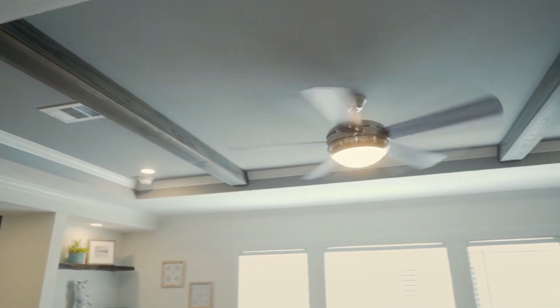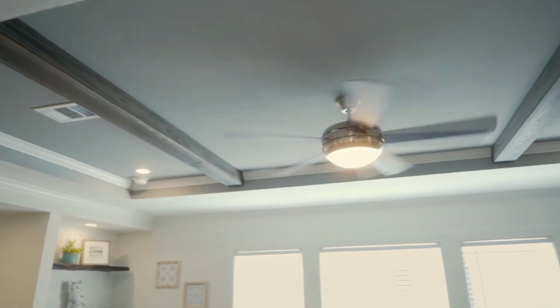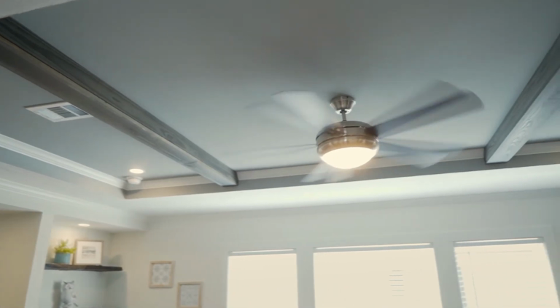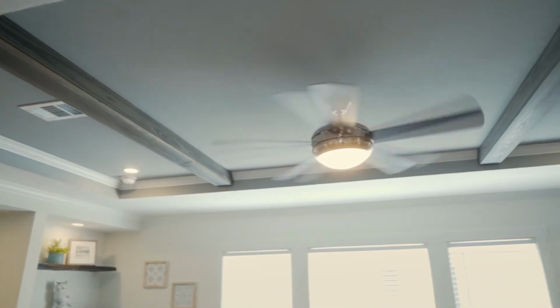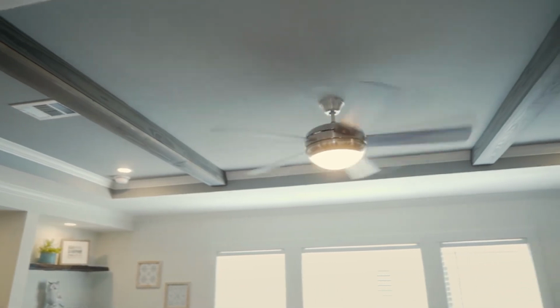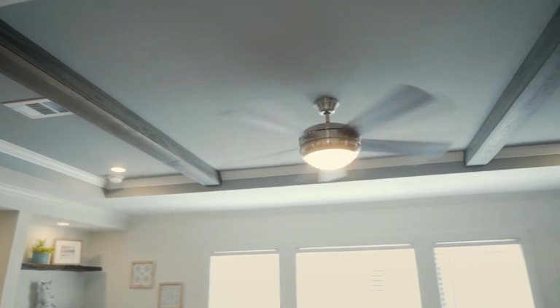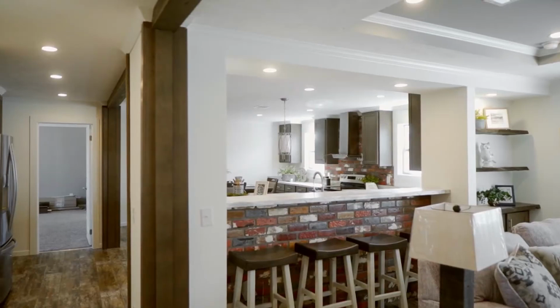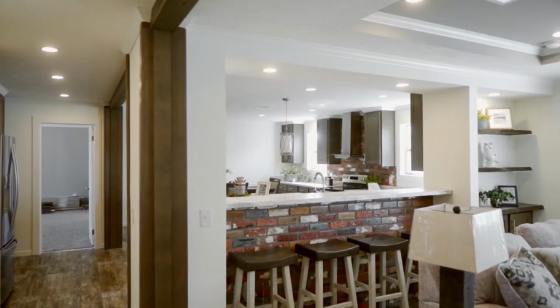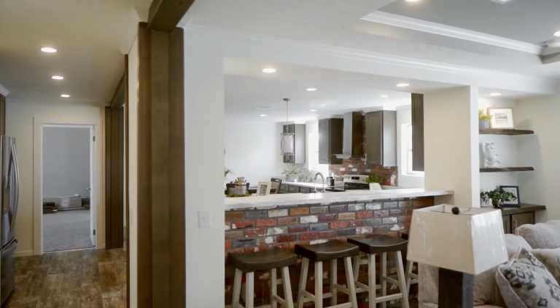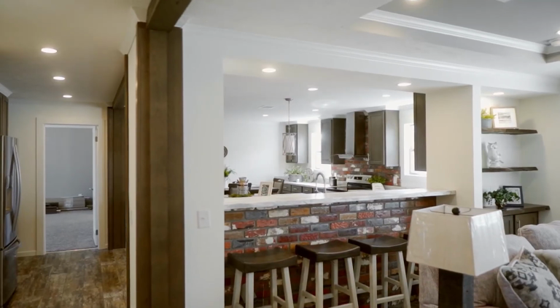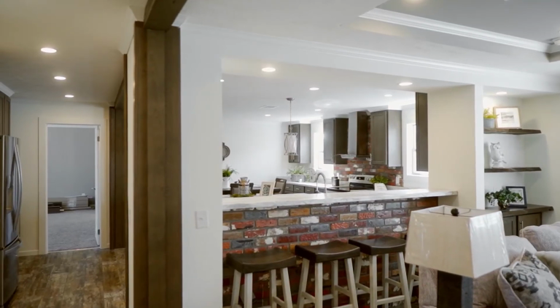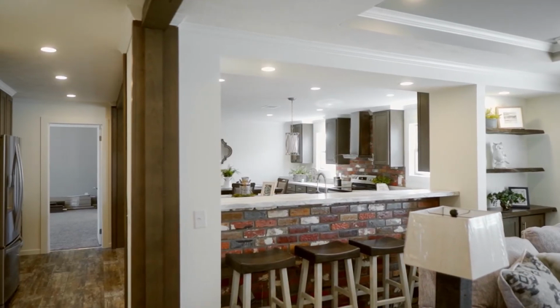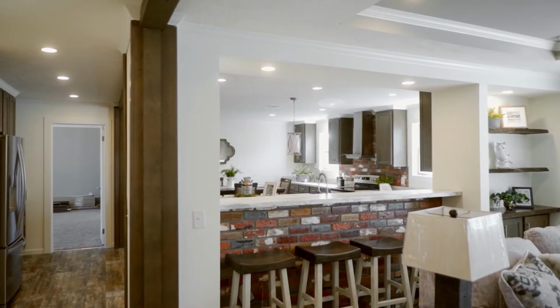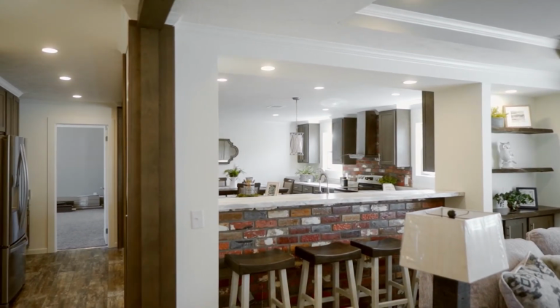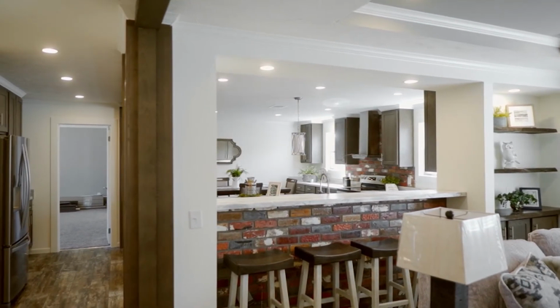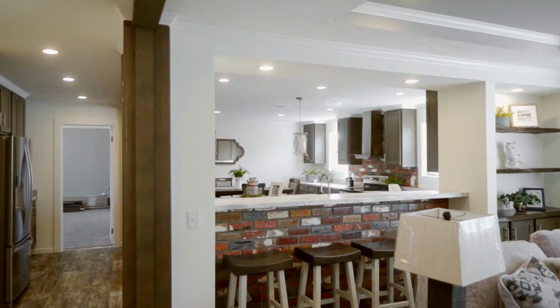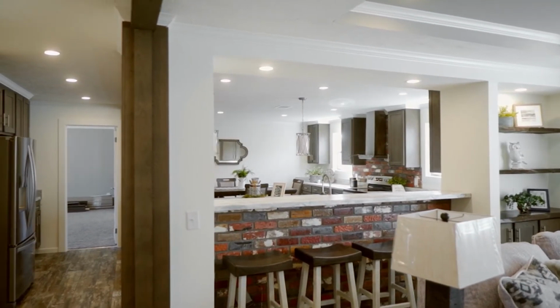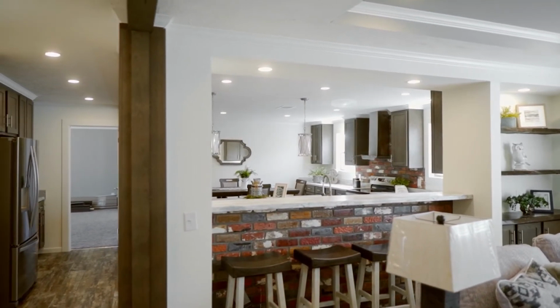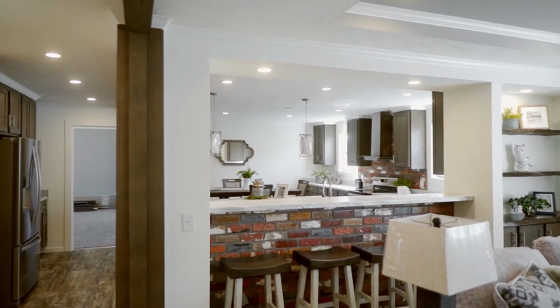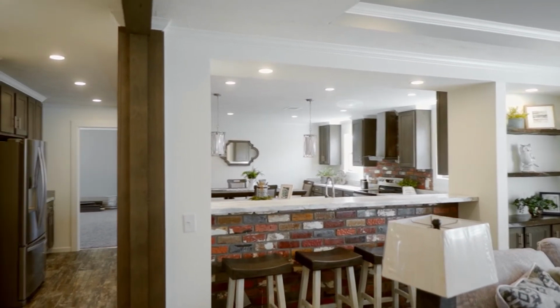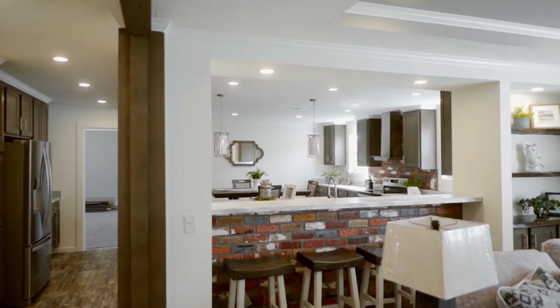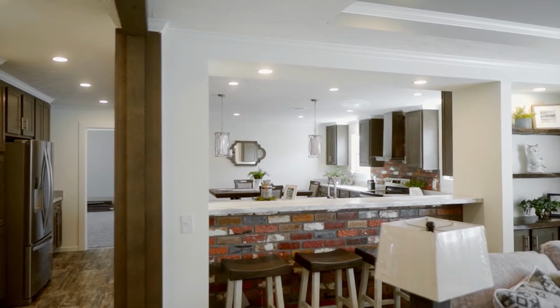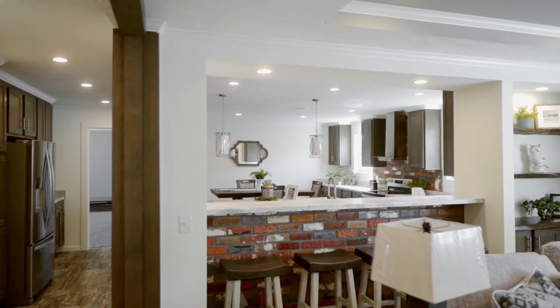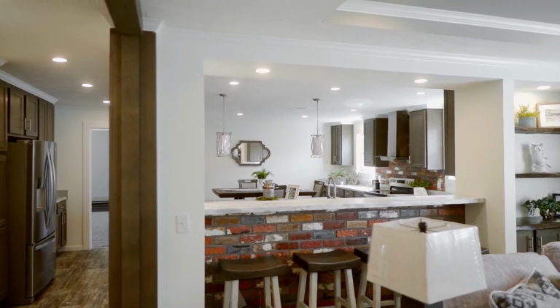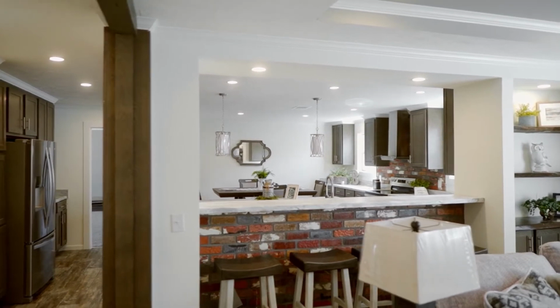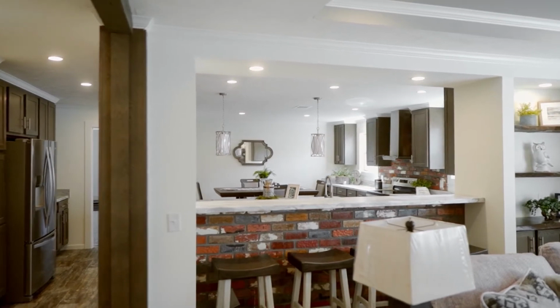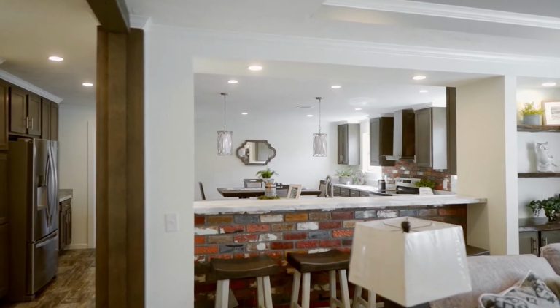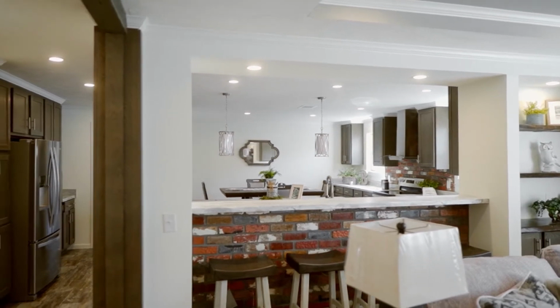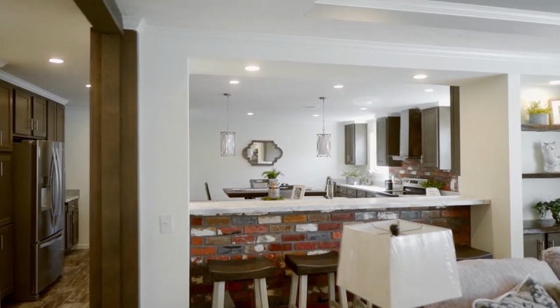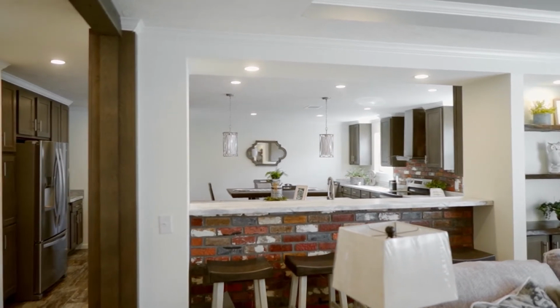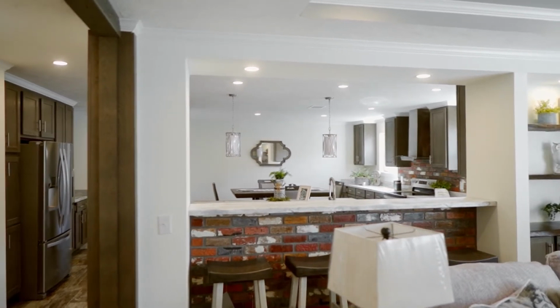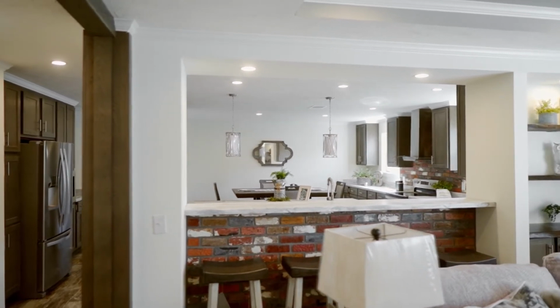You swing through here and you've got that look-through into the kitchen. It's a great space for entertaining. Follow me and we'll walk into the kitchen.